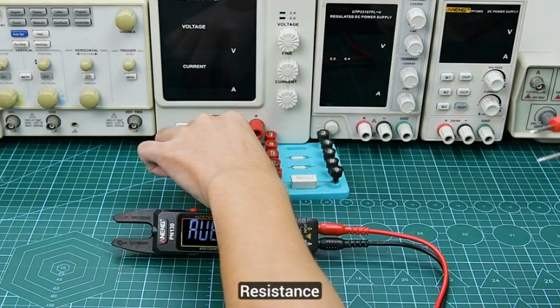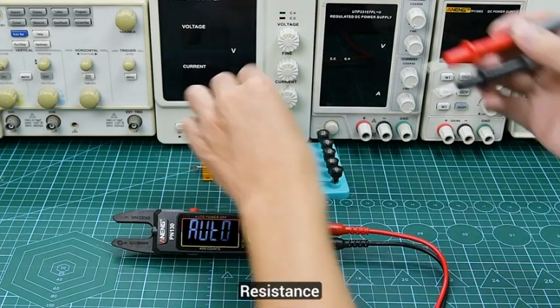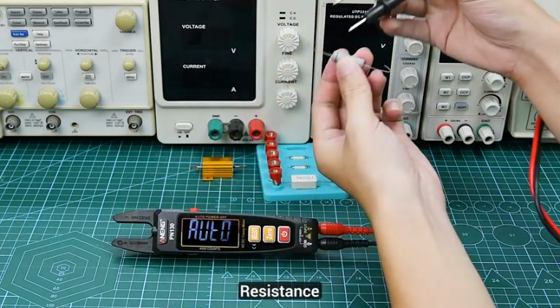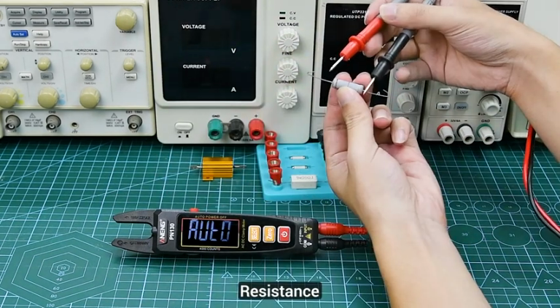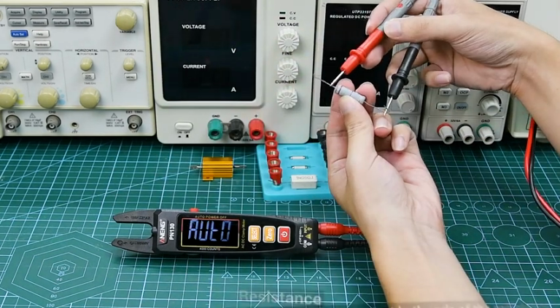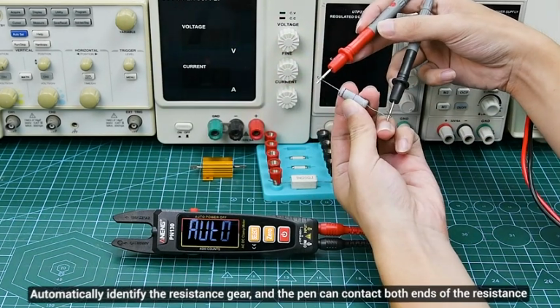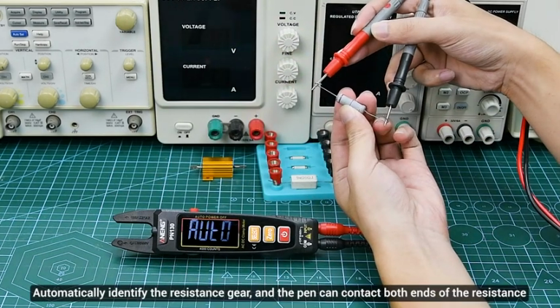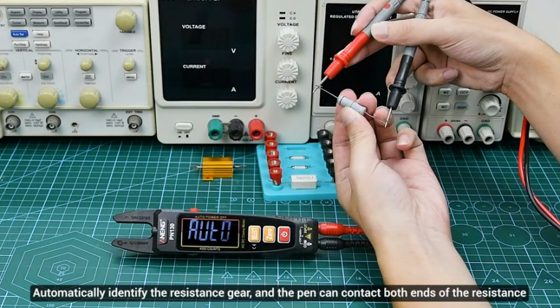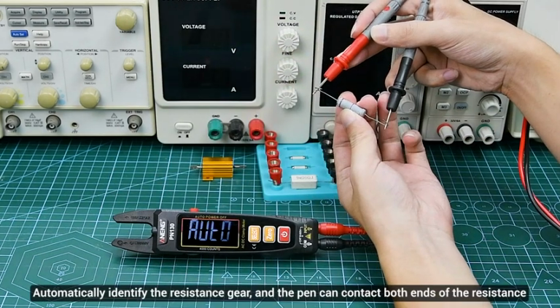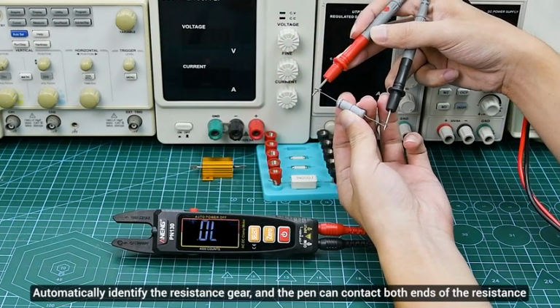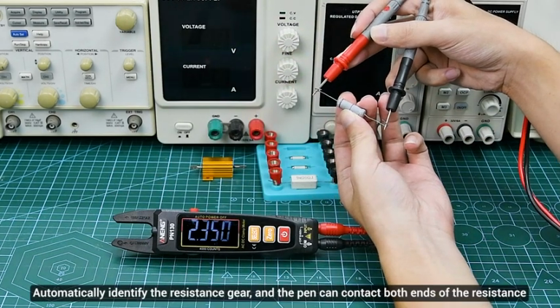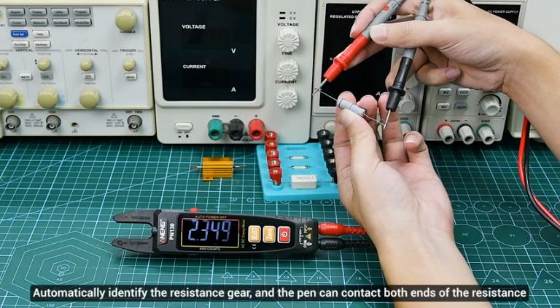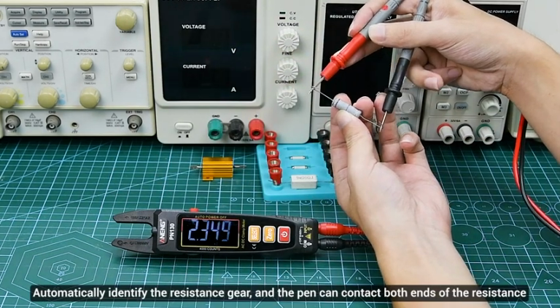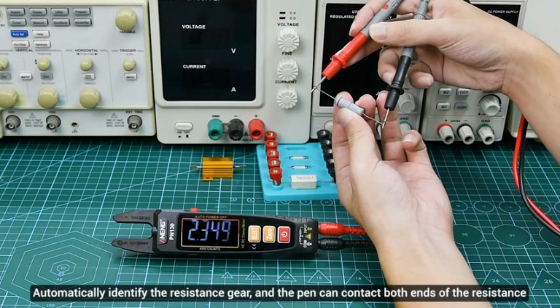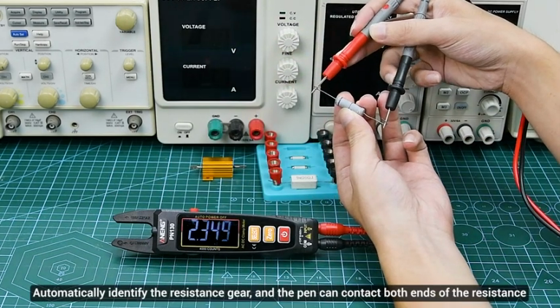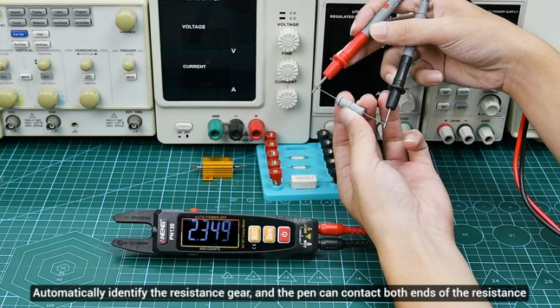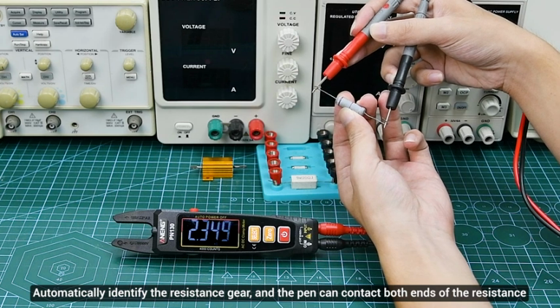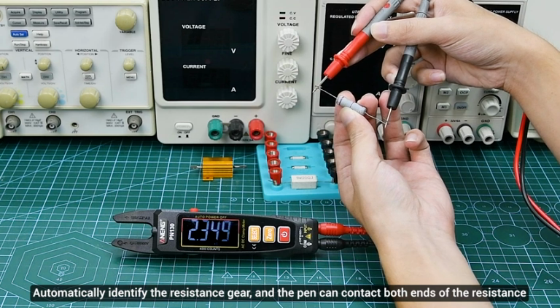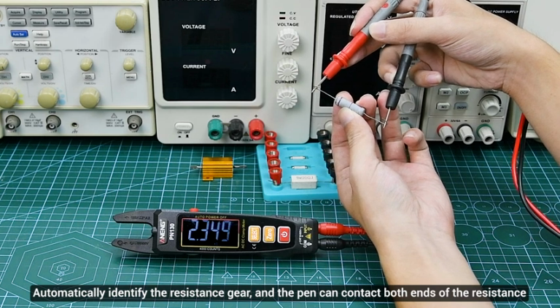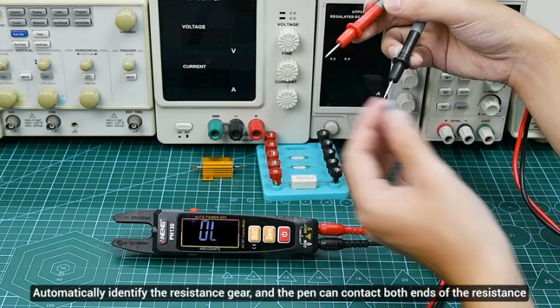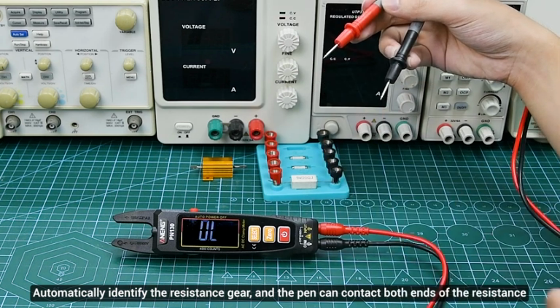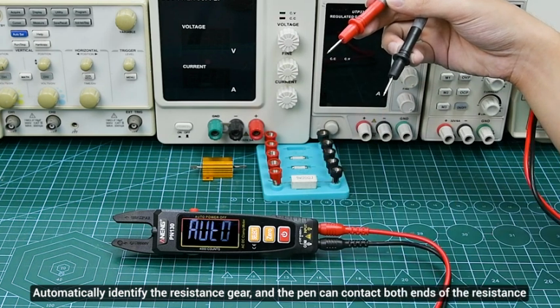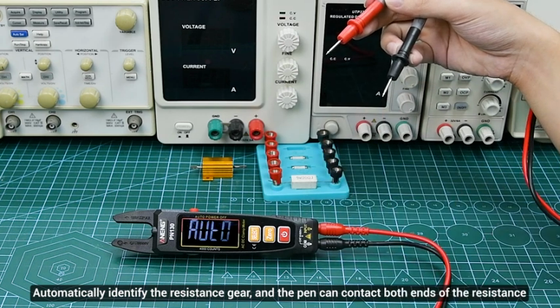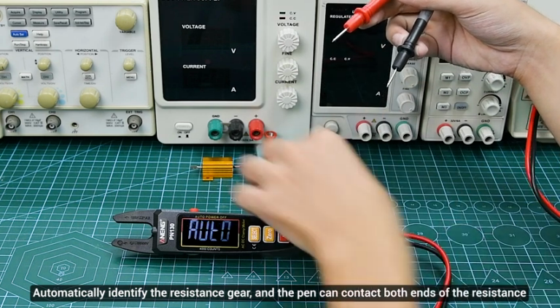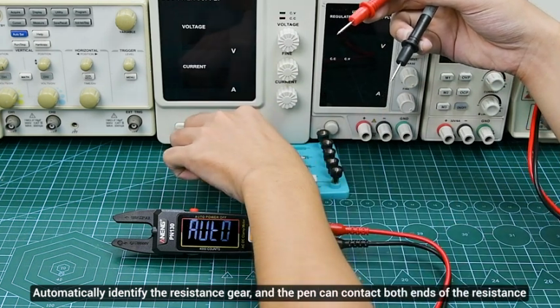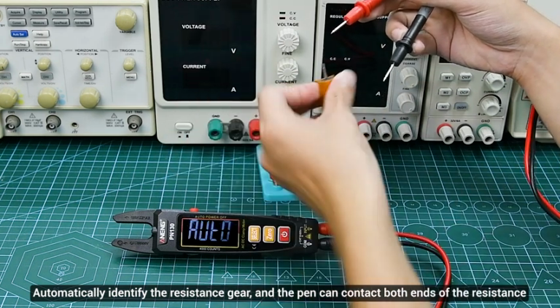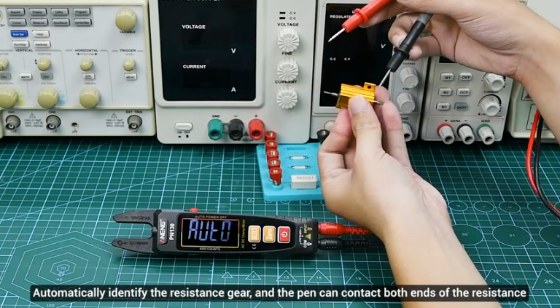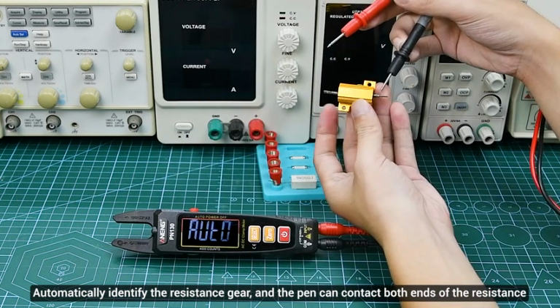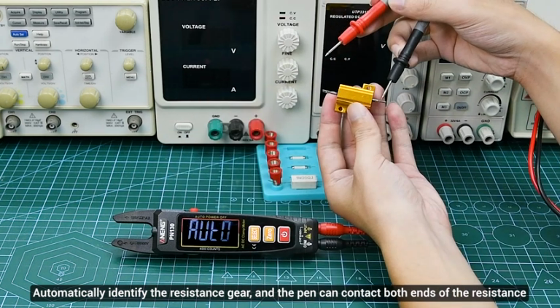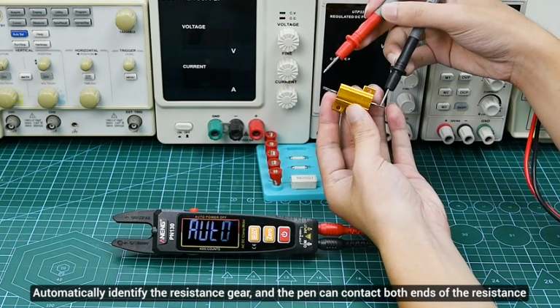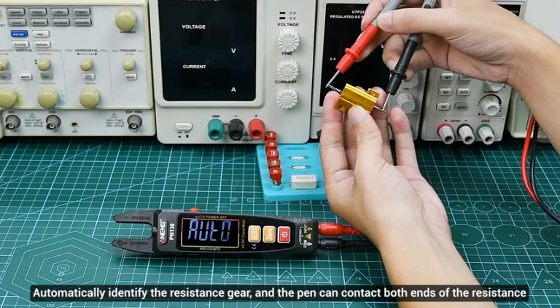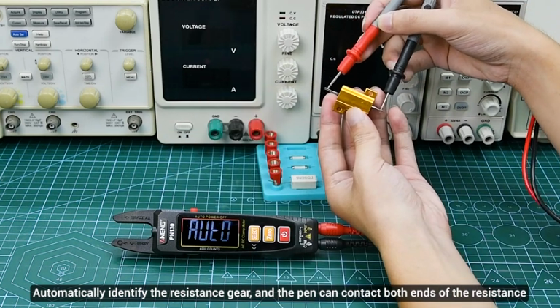Resistance: automatically identify the resistance gear, and the pen can contact both ends of the resistance.